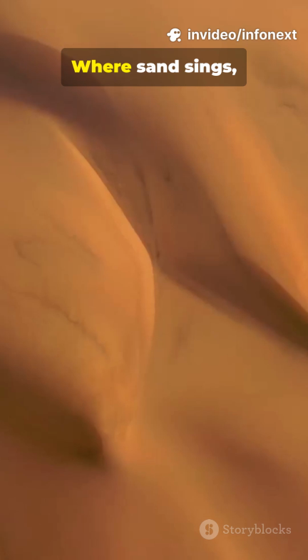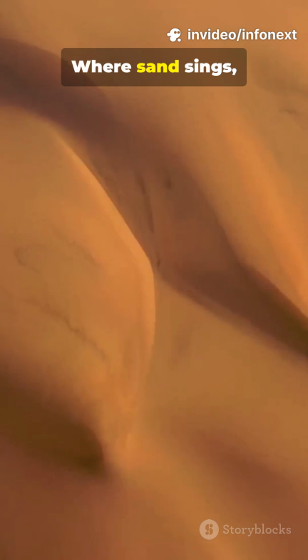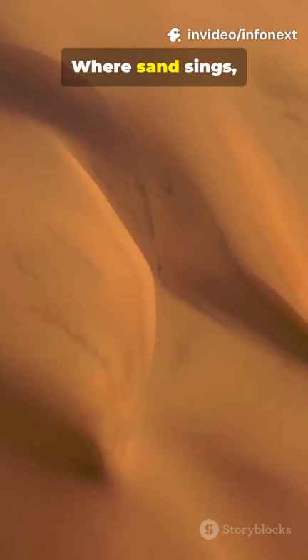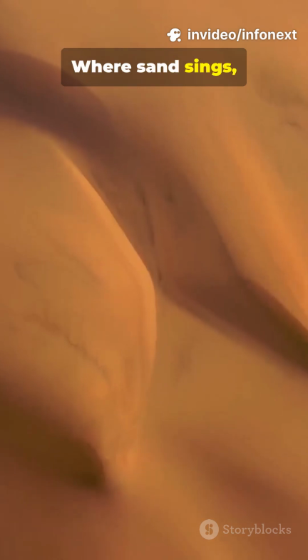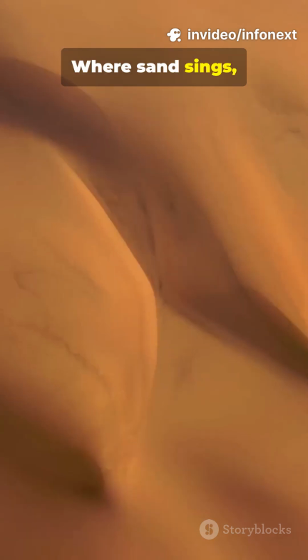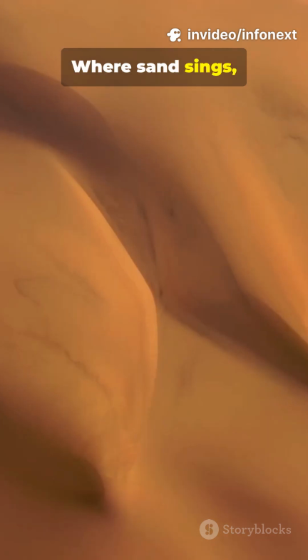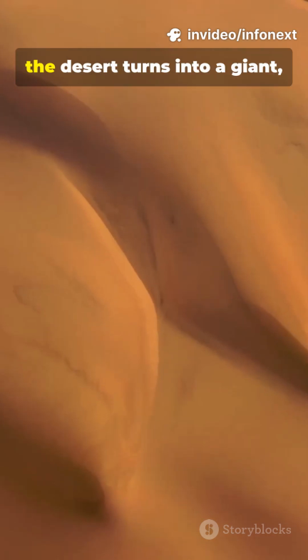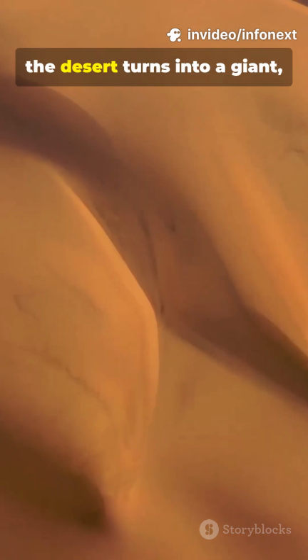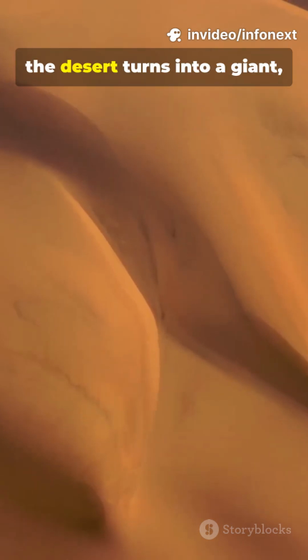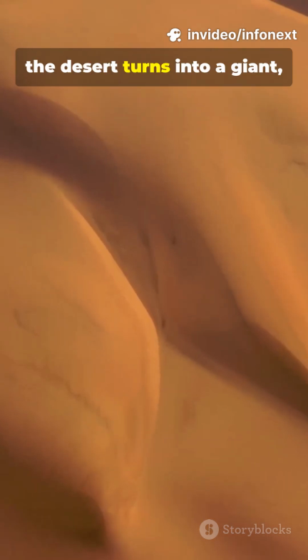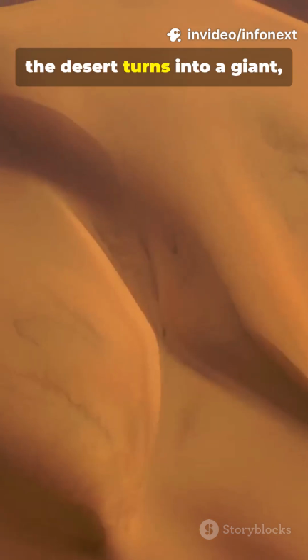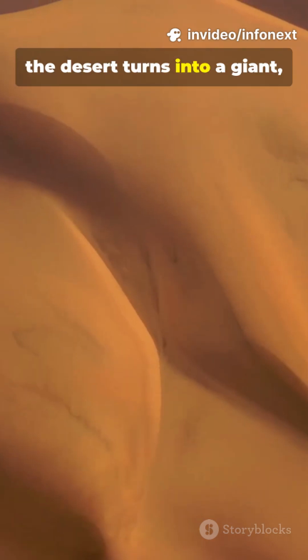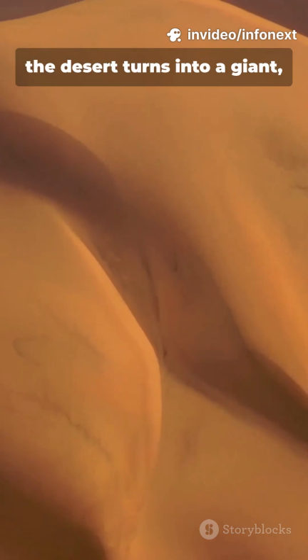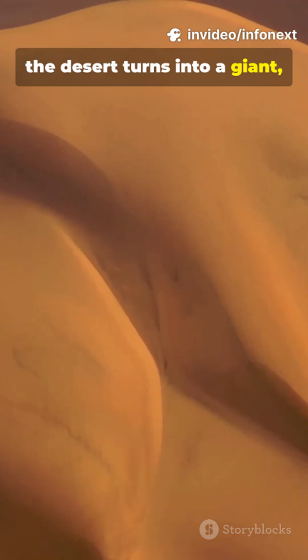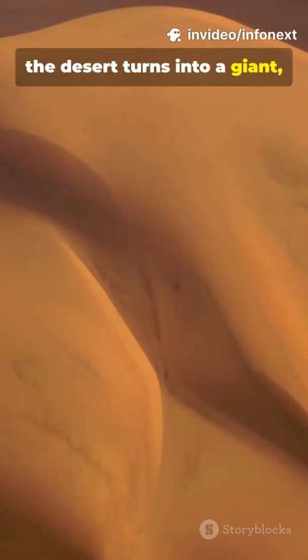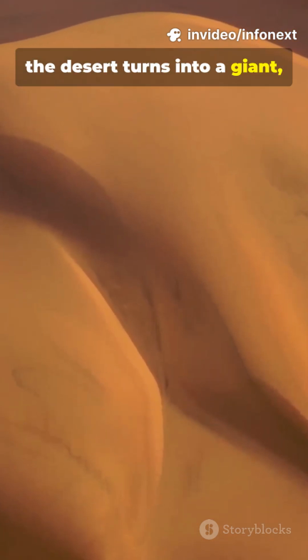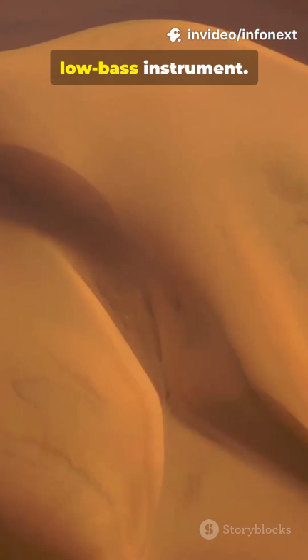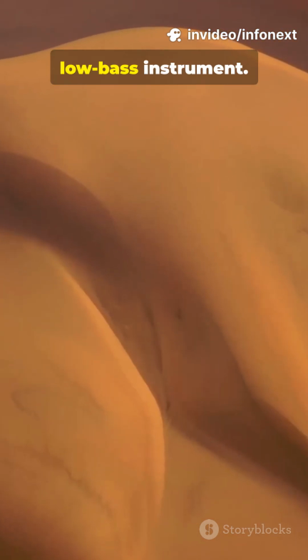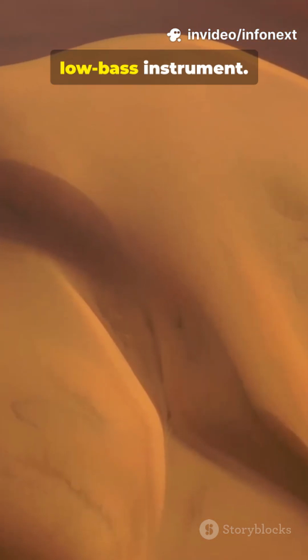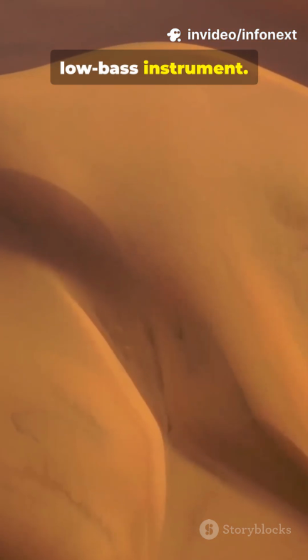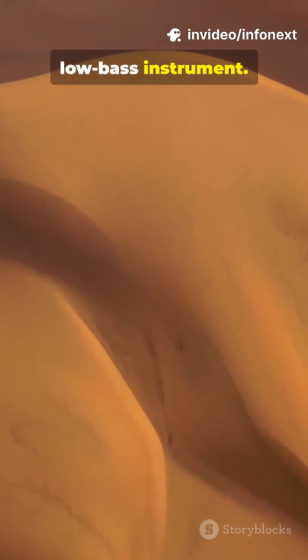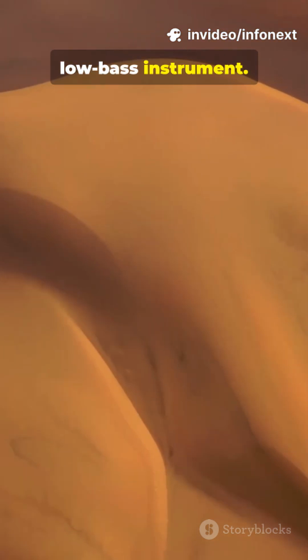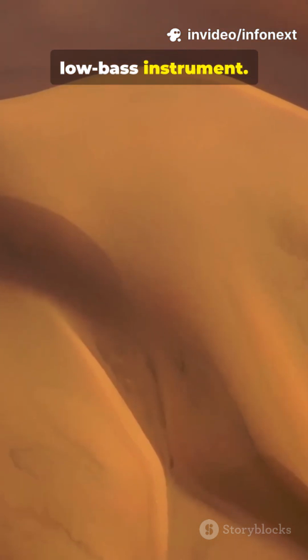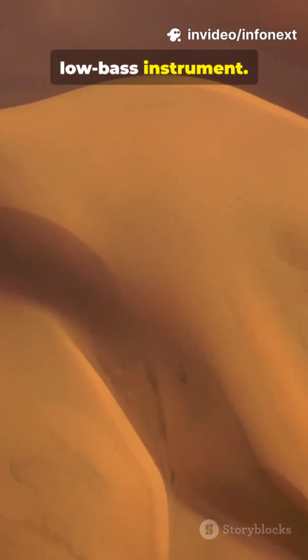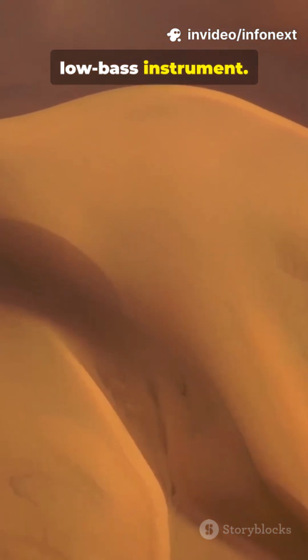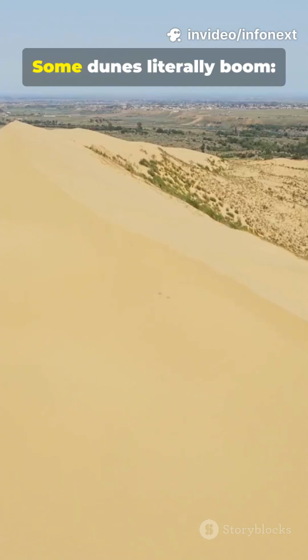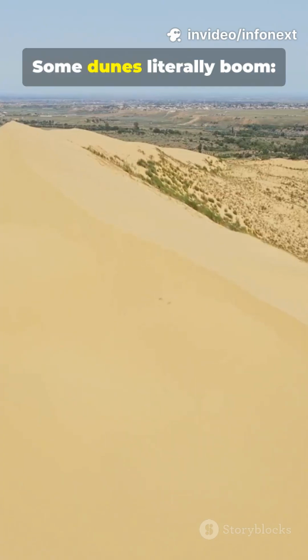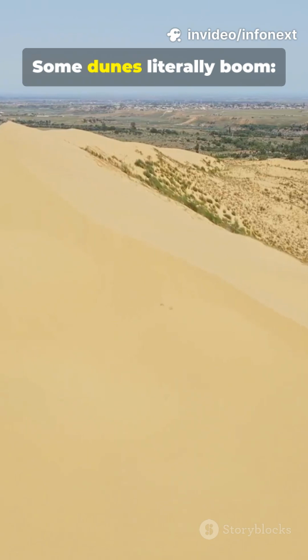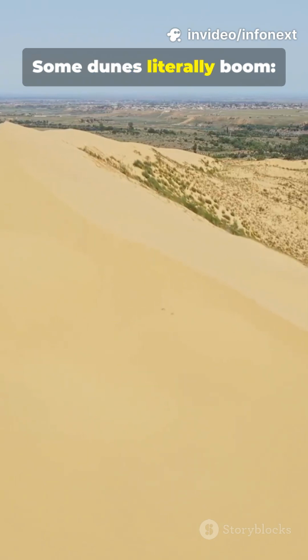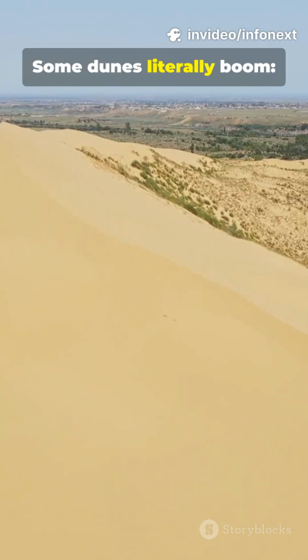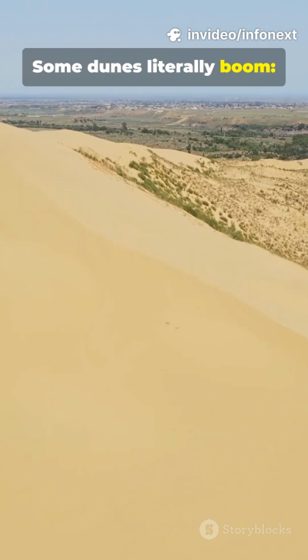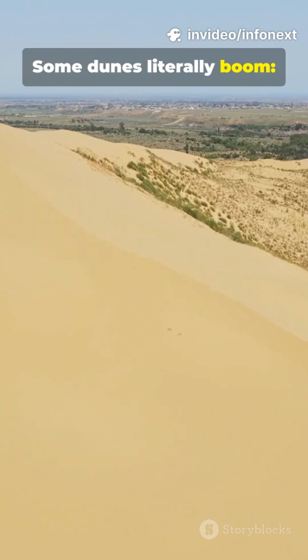Where sand sings, the desert turns into a giant, low-bass instrument. Some dunes literally boom.